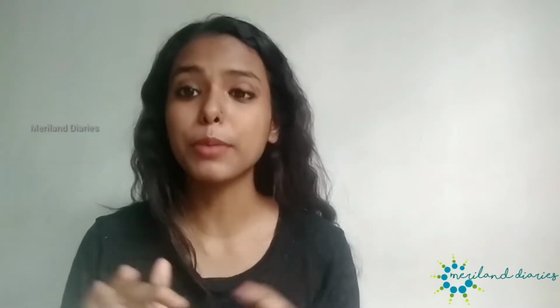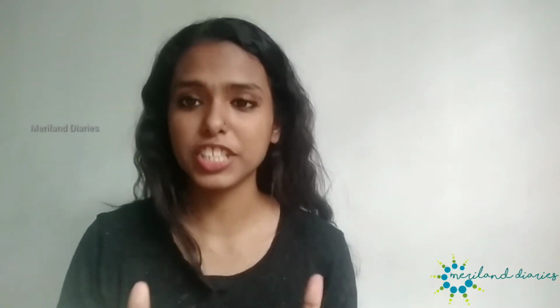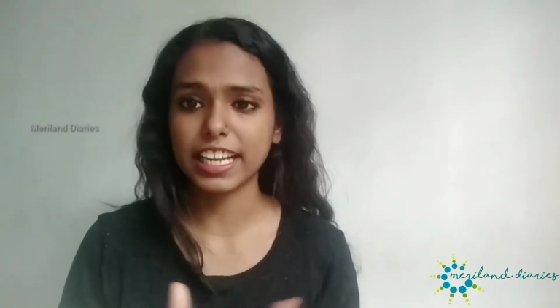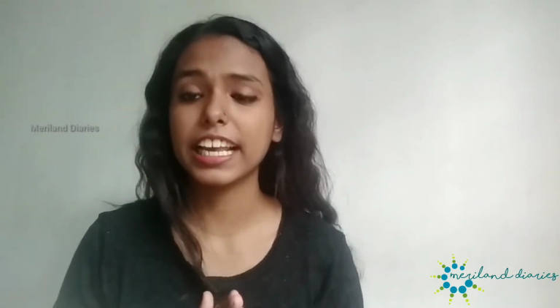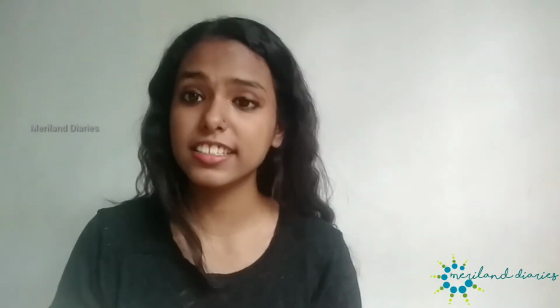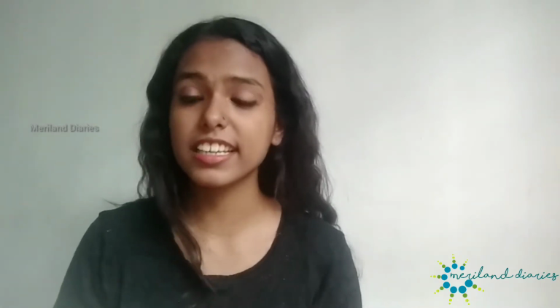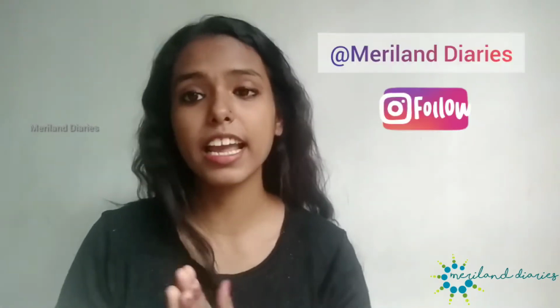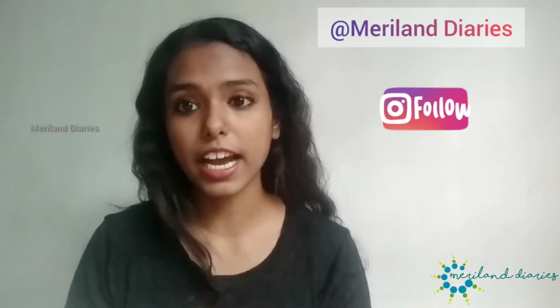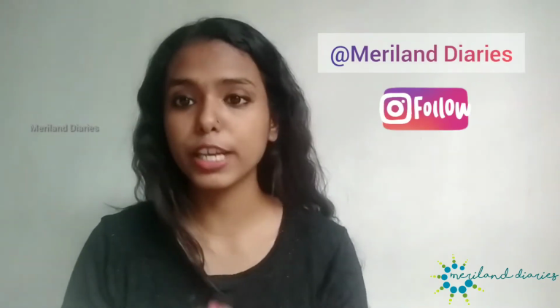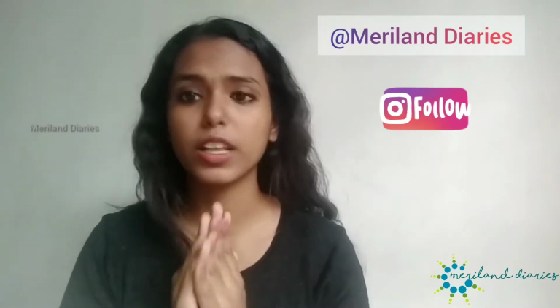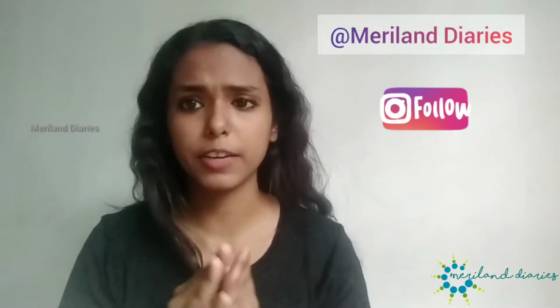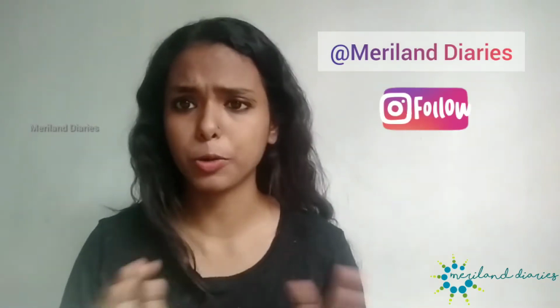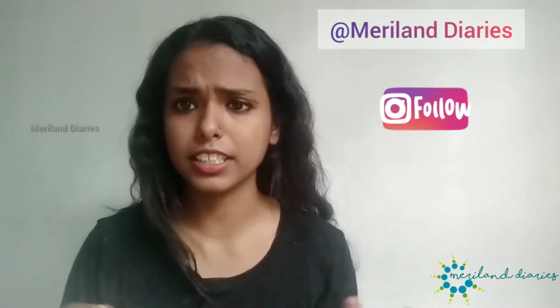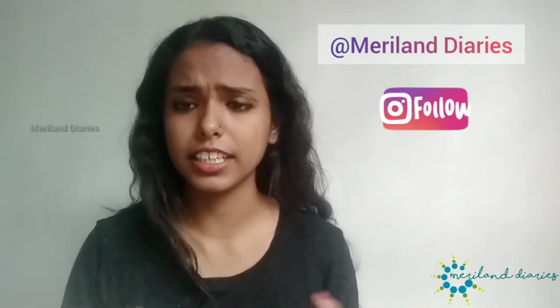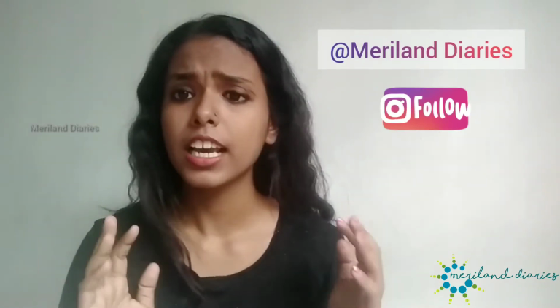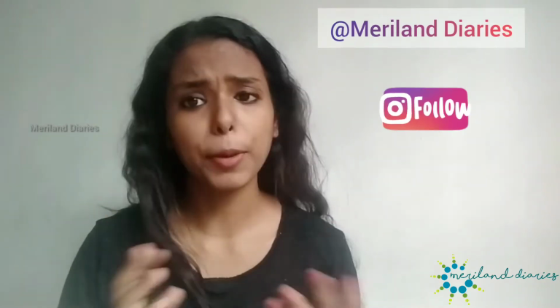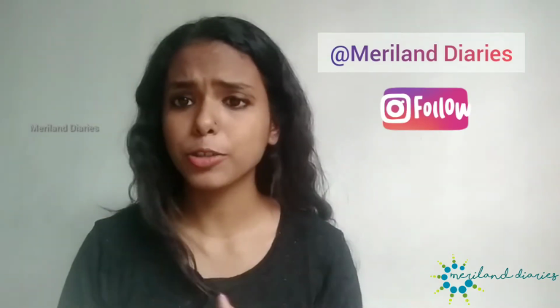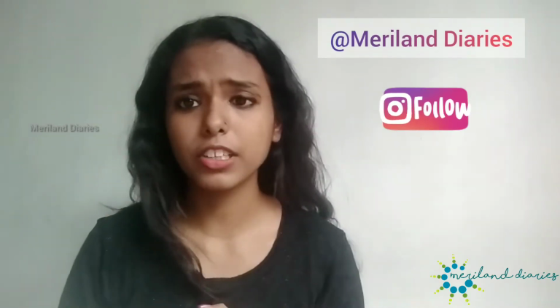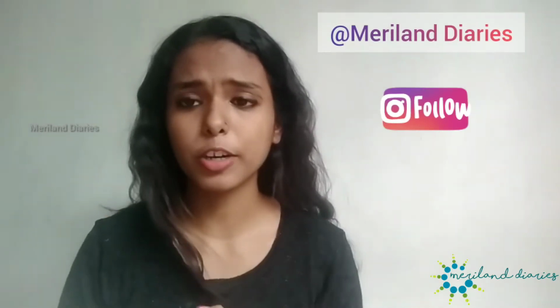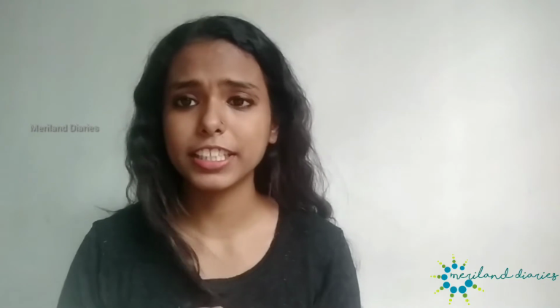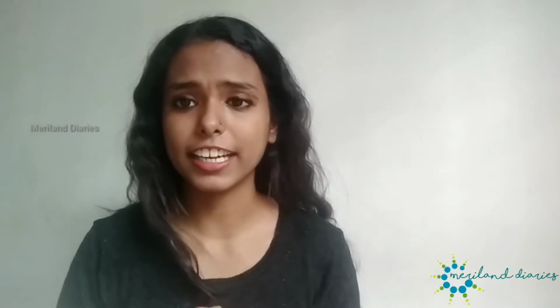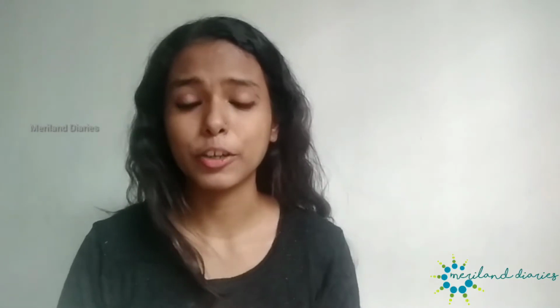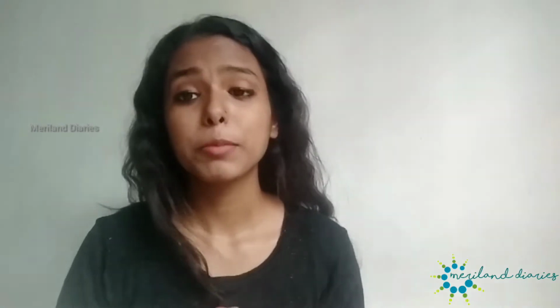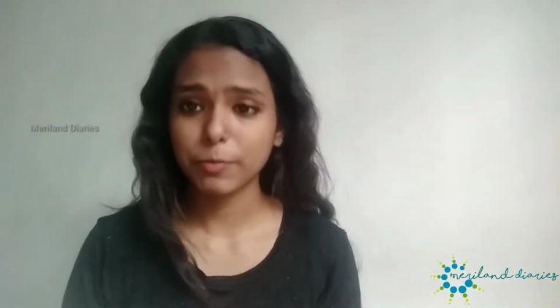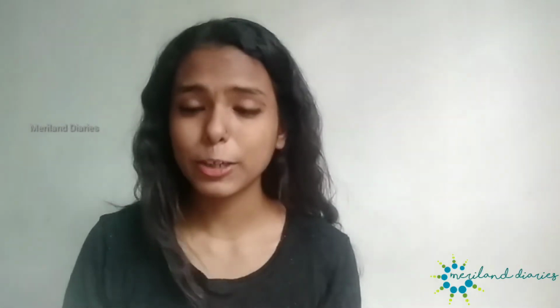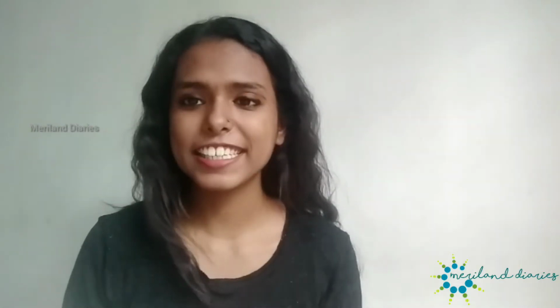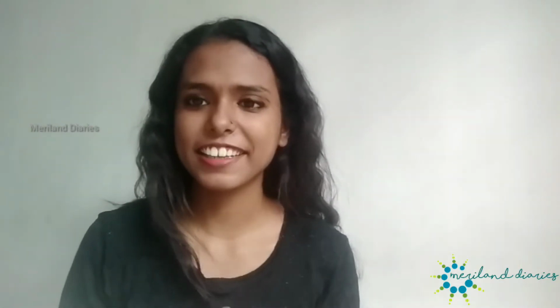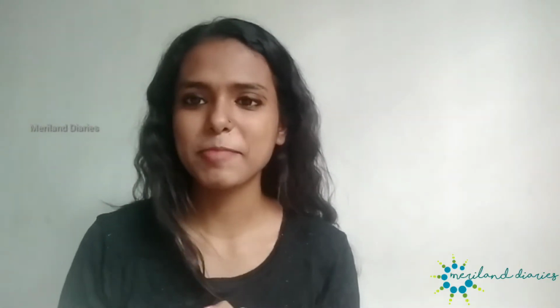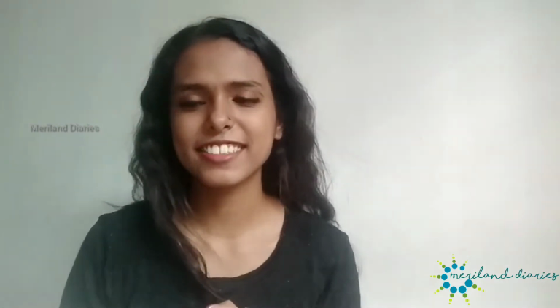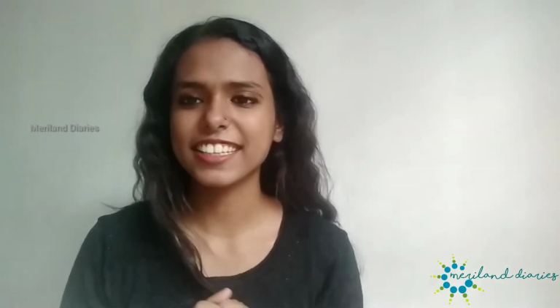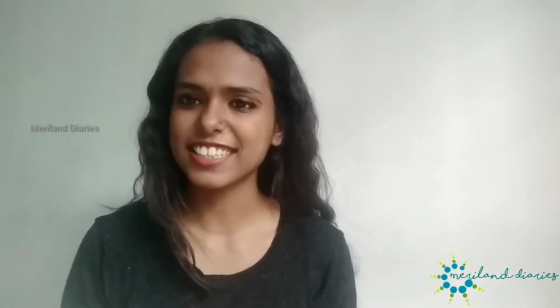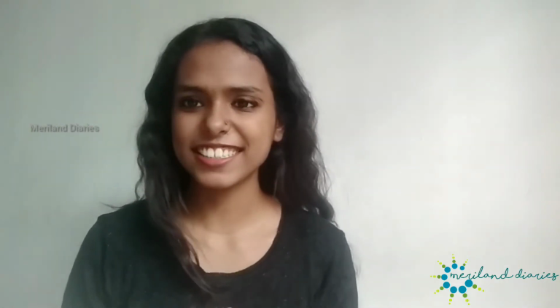I will share this video with you. Follow me on Instagram. Let's get started.